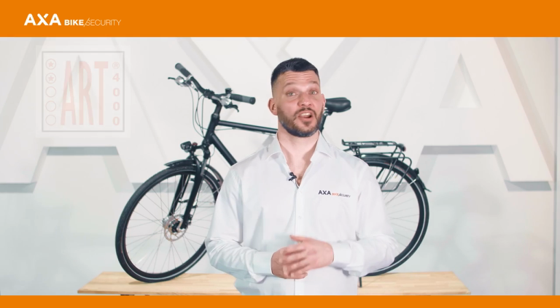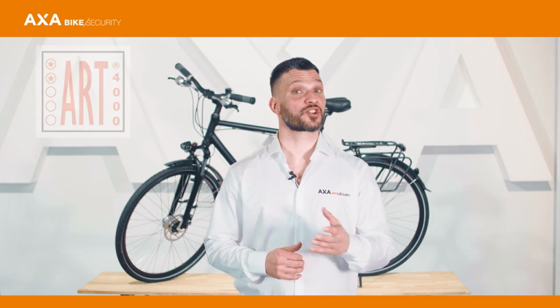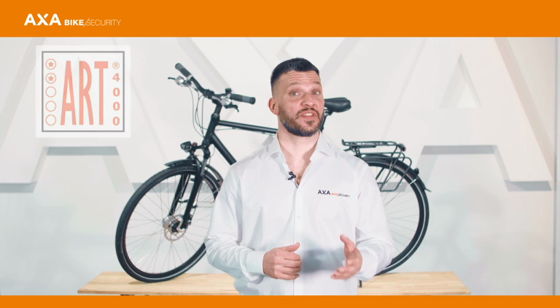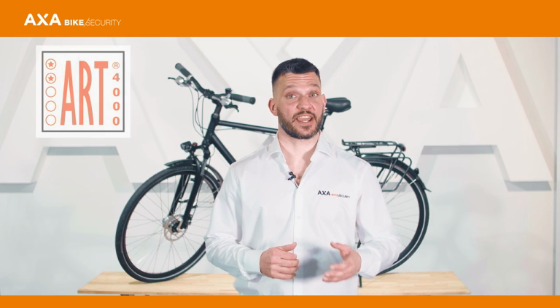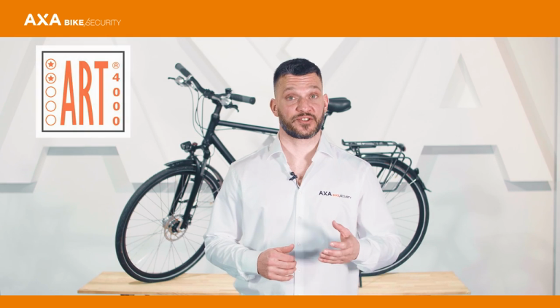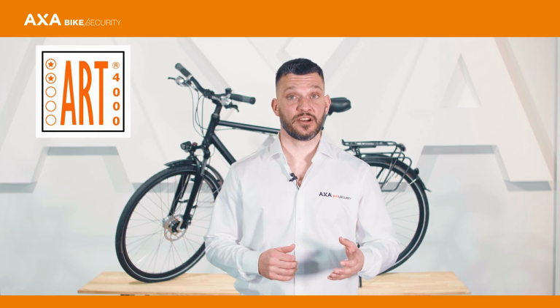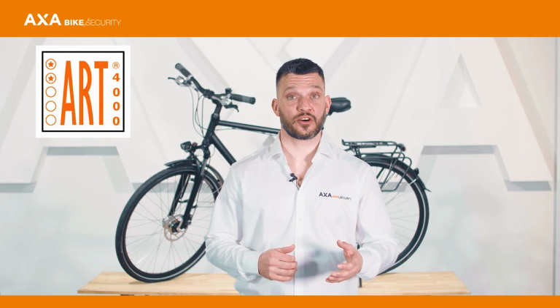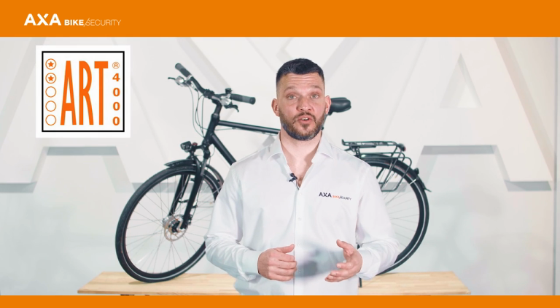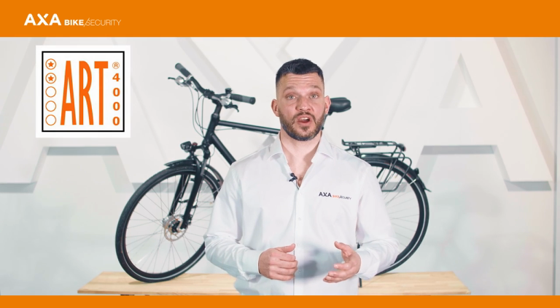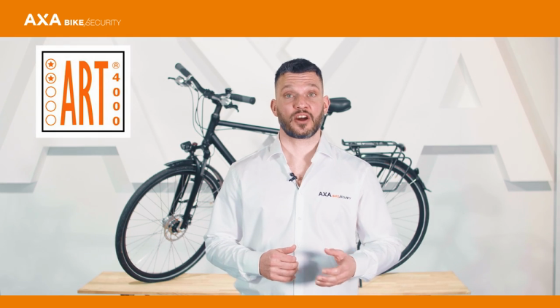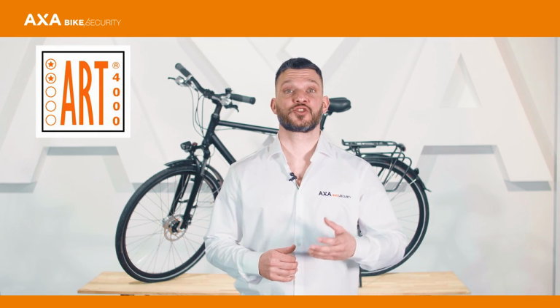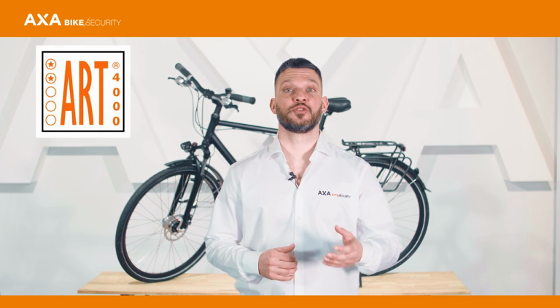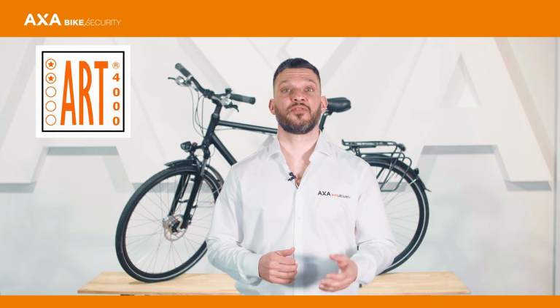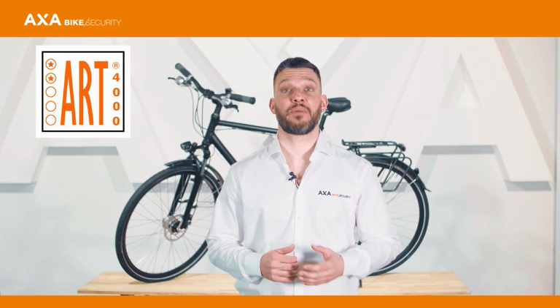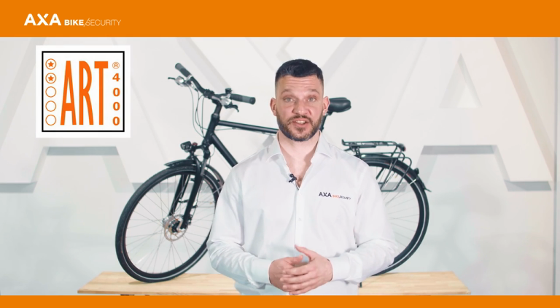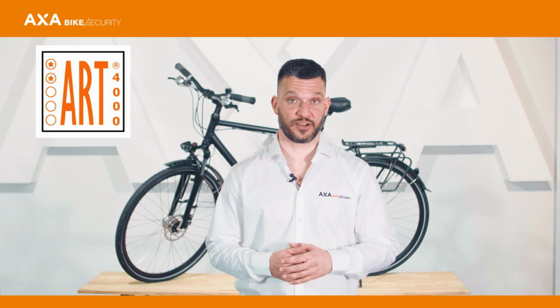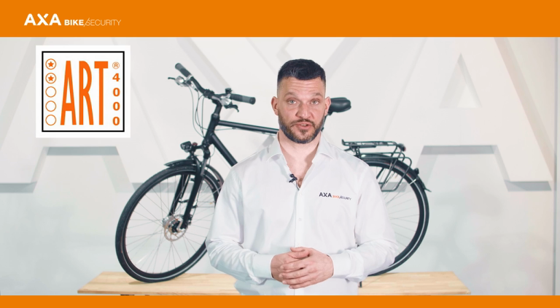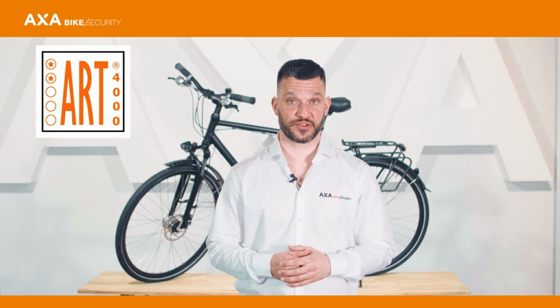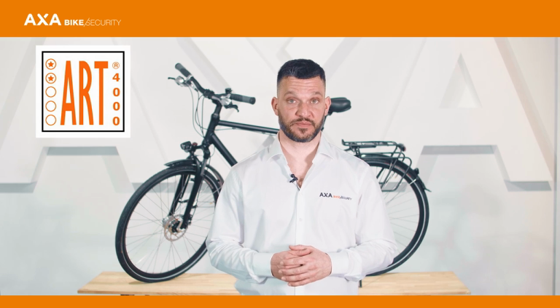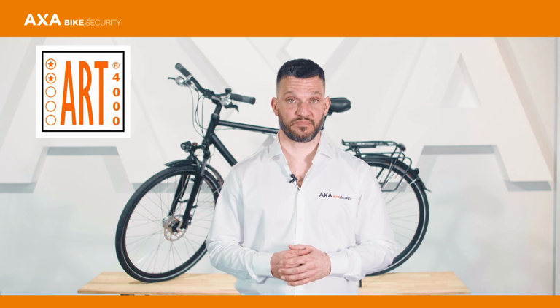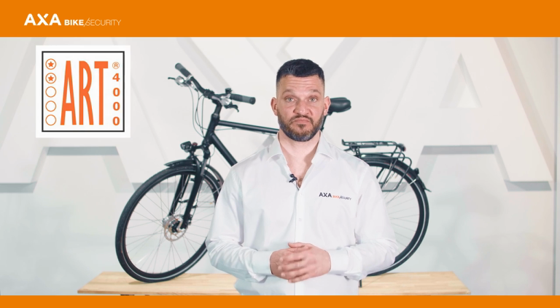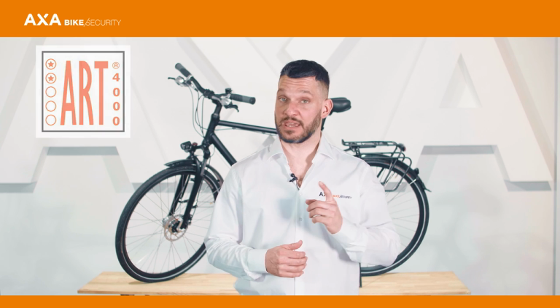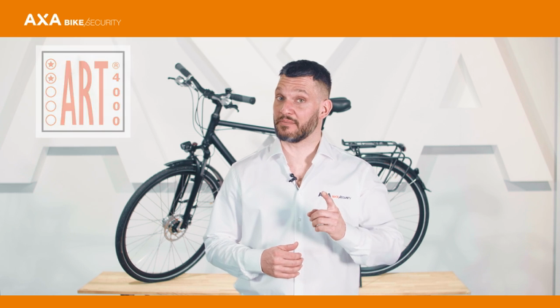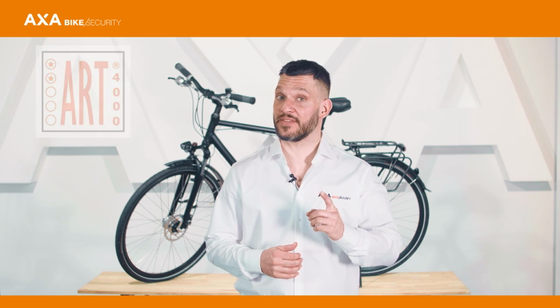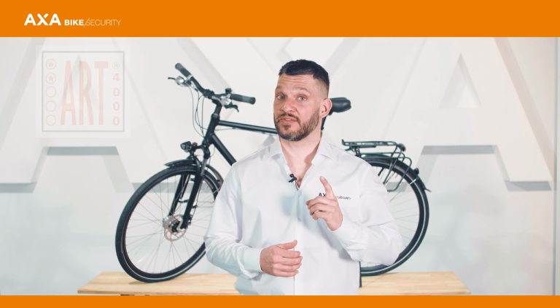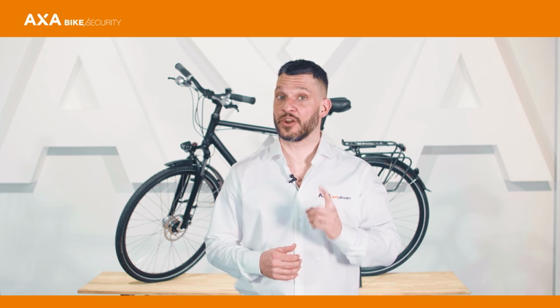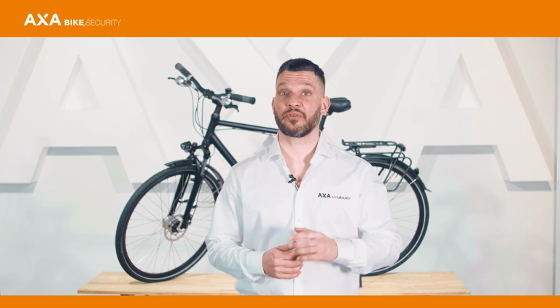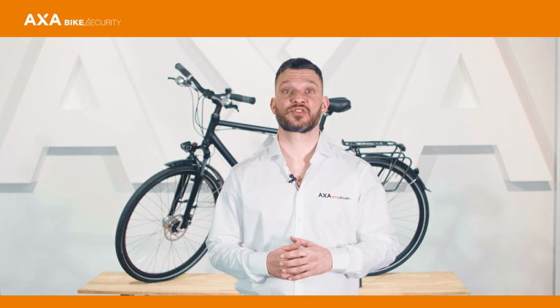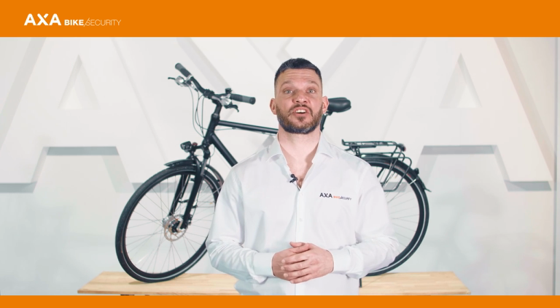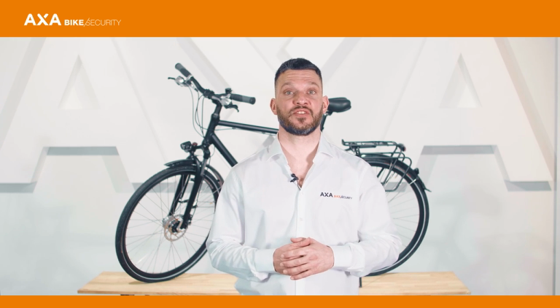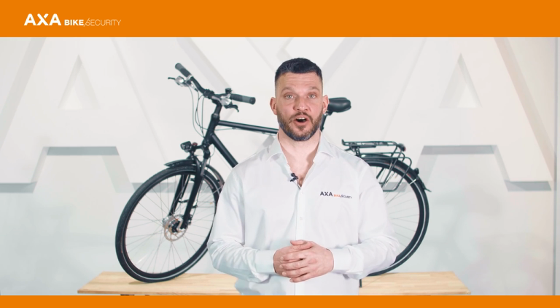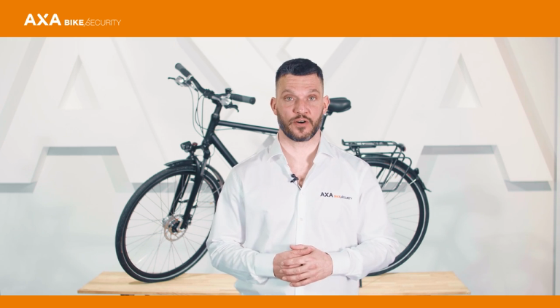Locks with an ART logo are suitable for bicycle insurance. Keep in mind the number of stars in the logo.